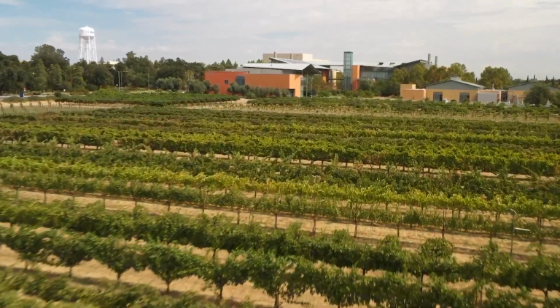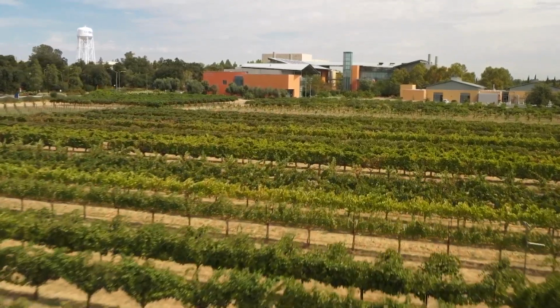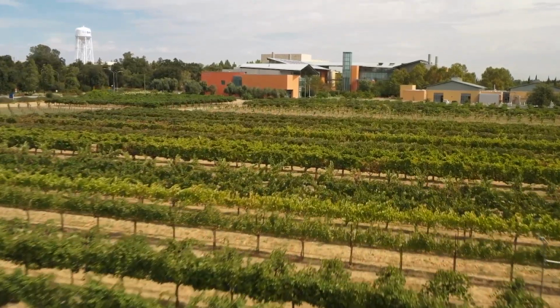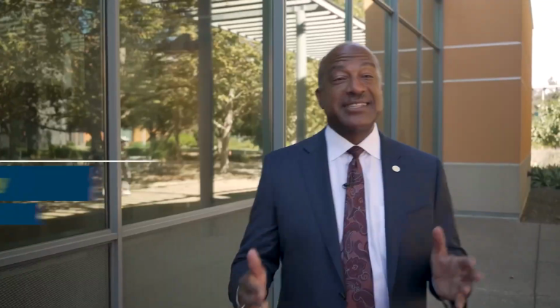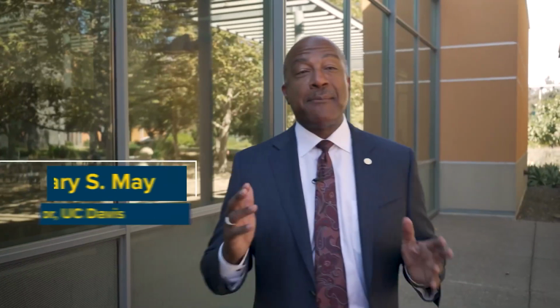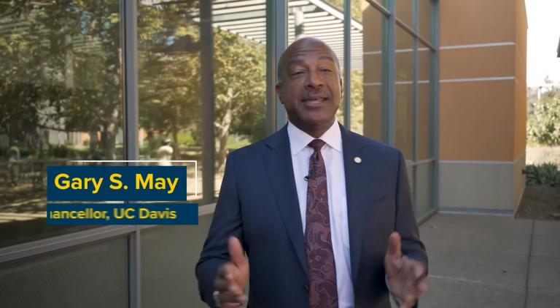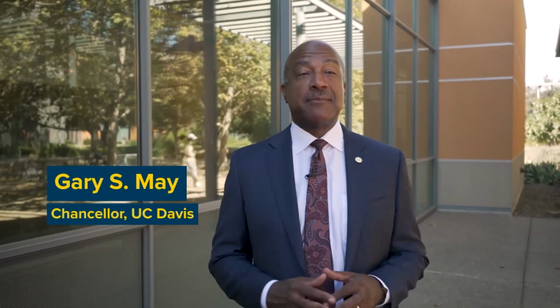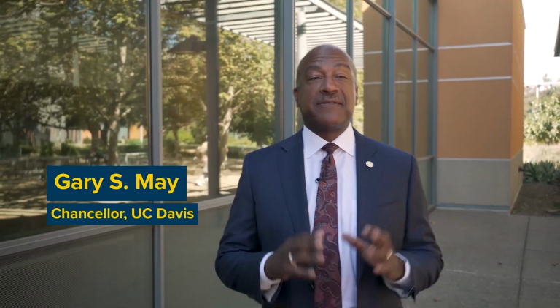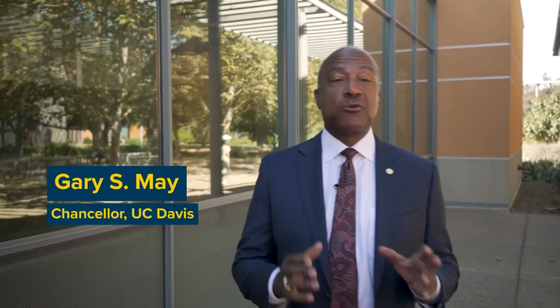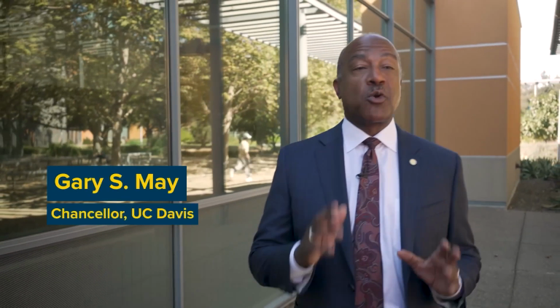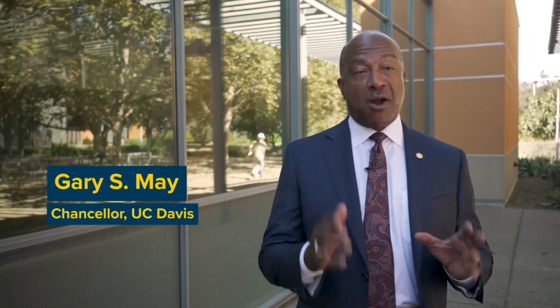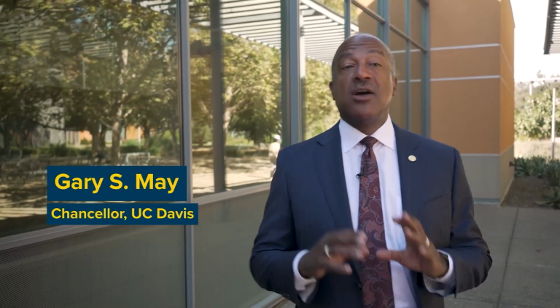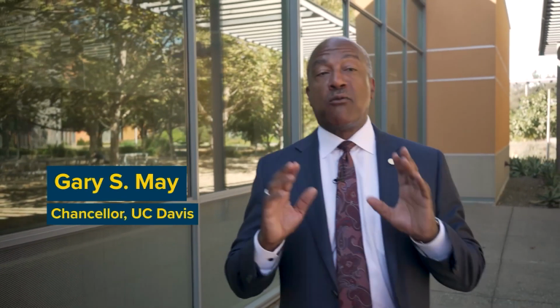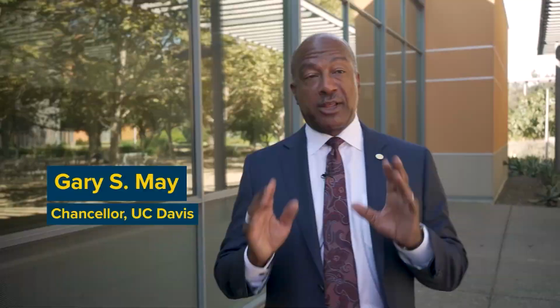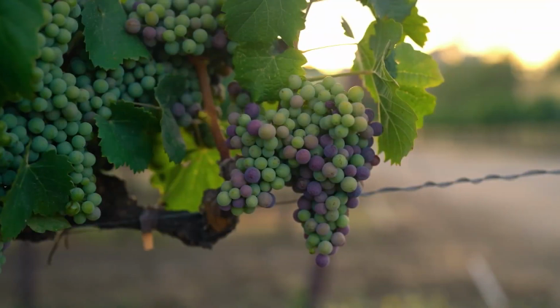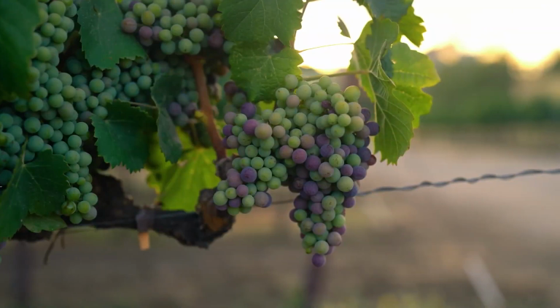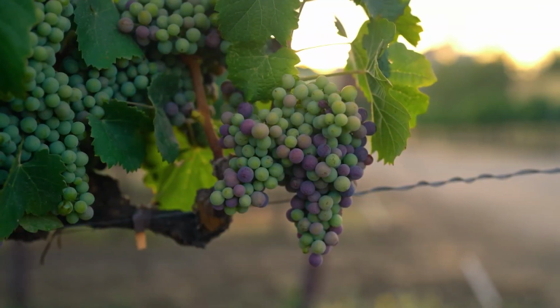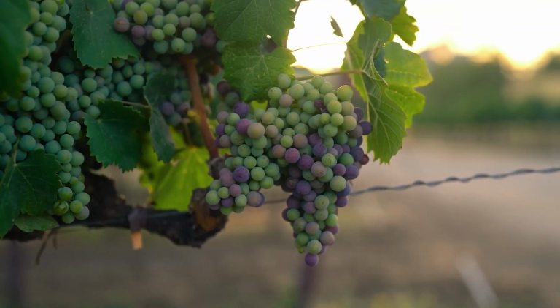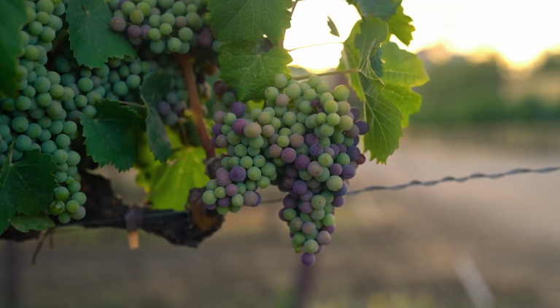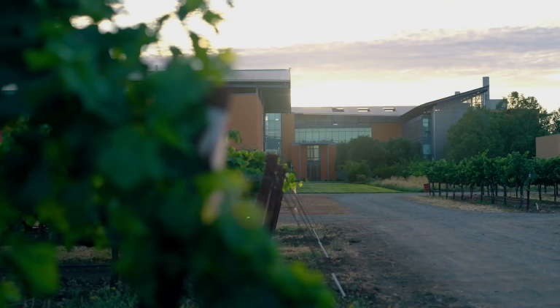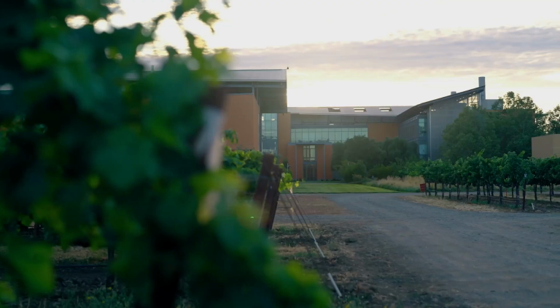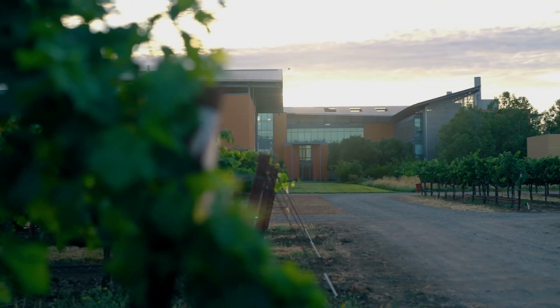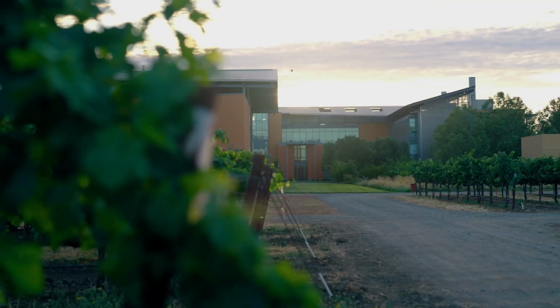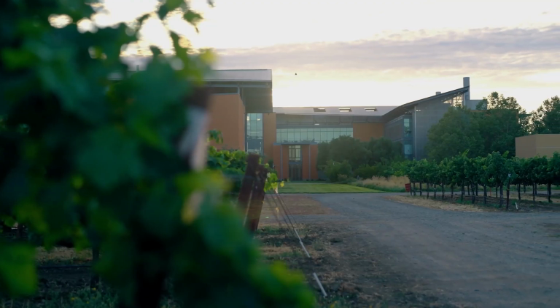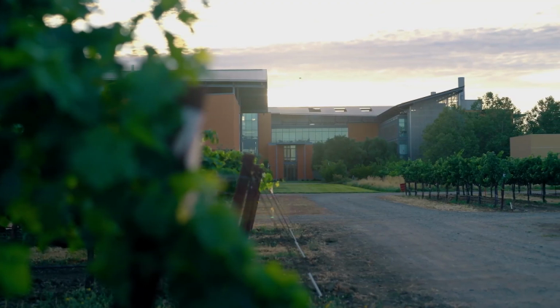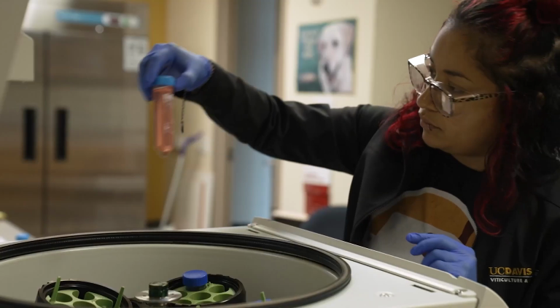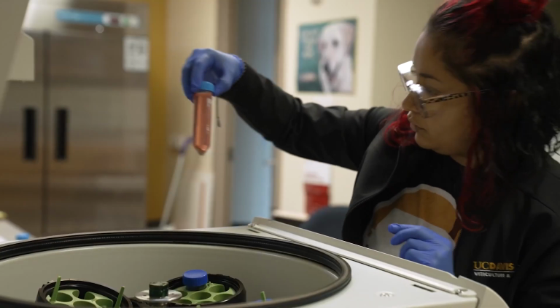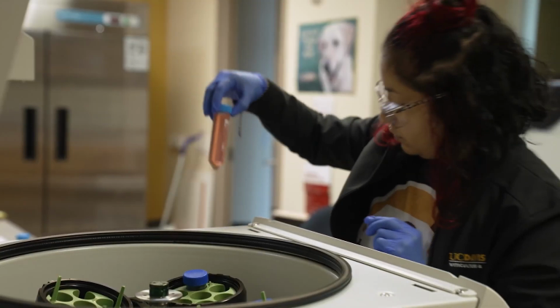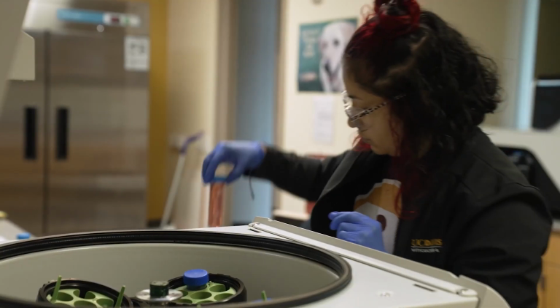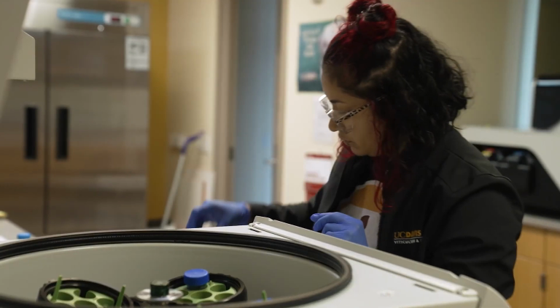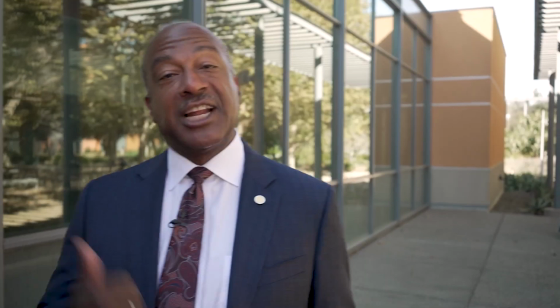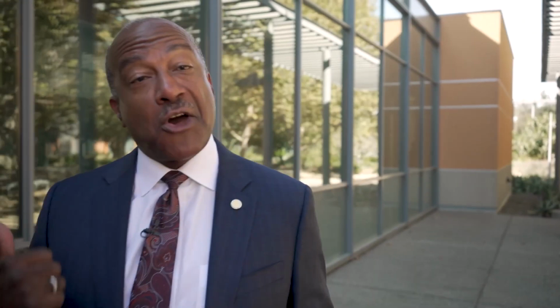Hey there Aggies, today I'm meeting some of the folks who are part of one of the most unique and exciting departments on campus: Viticulture and Enology. Let's go.